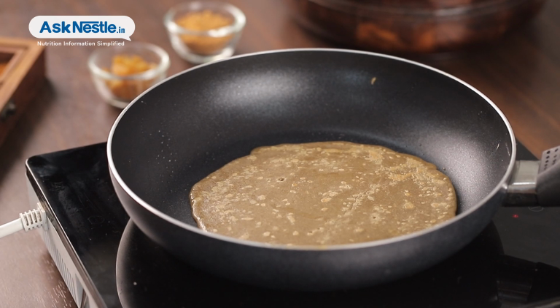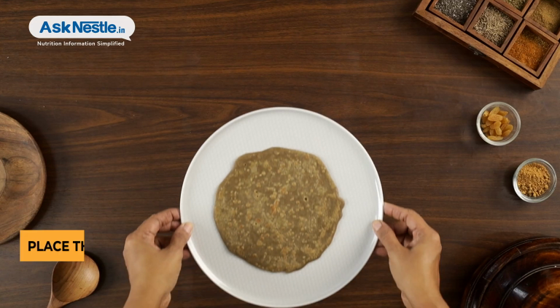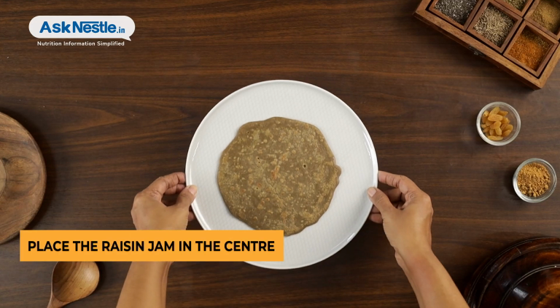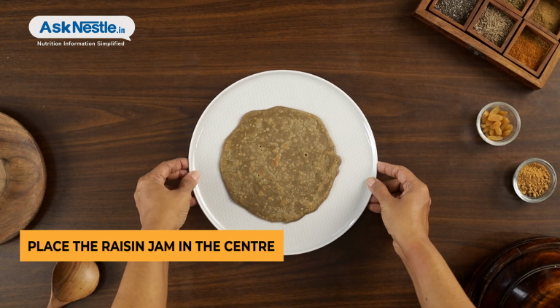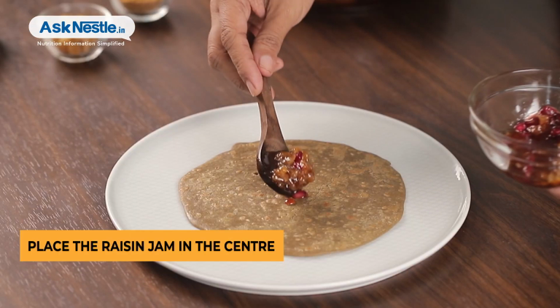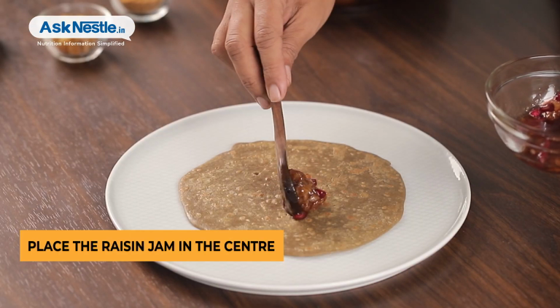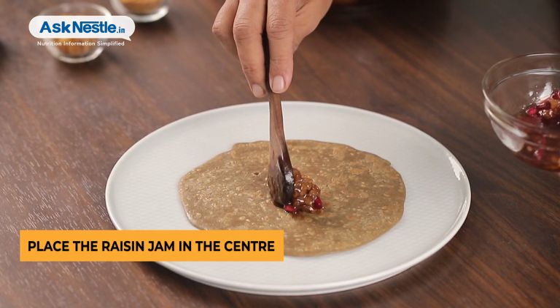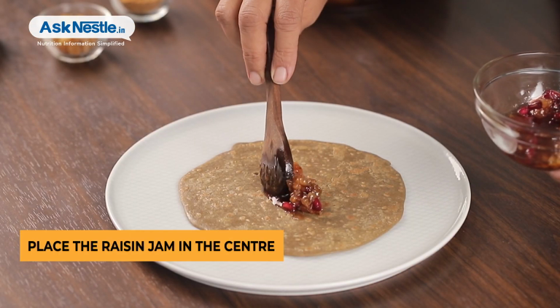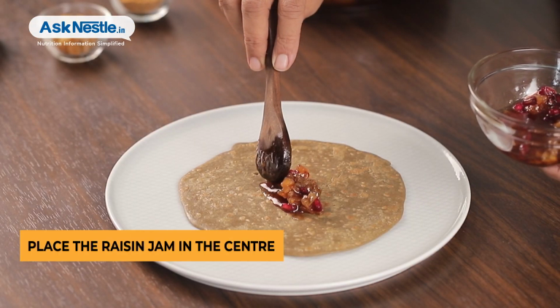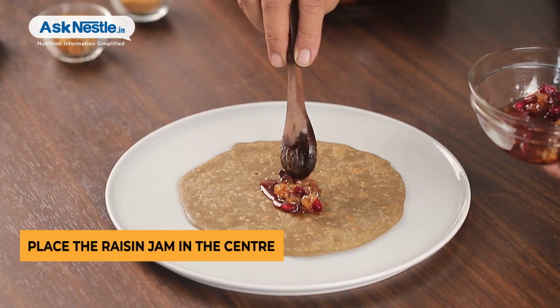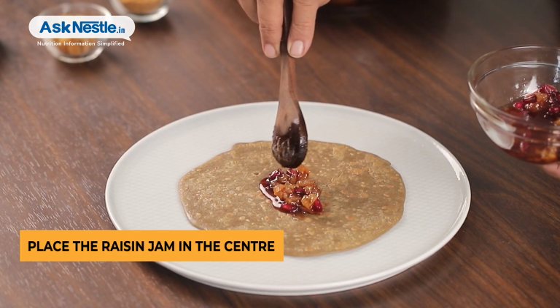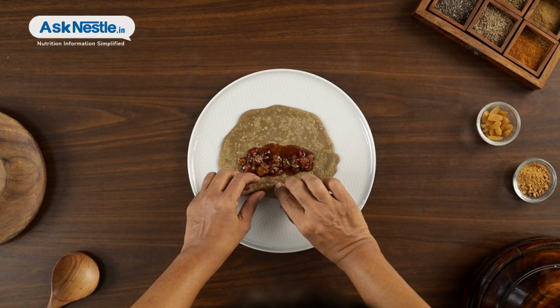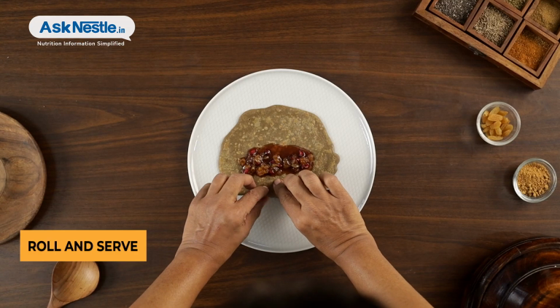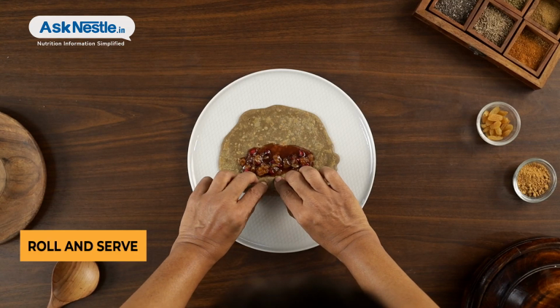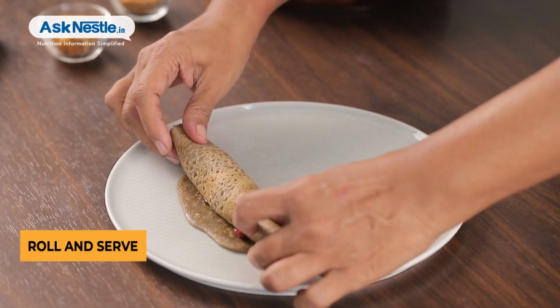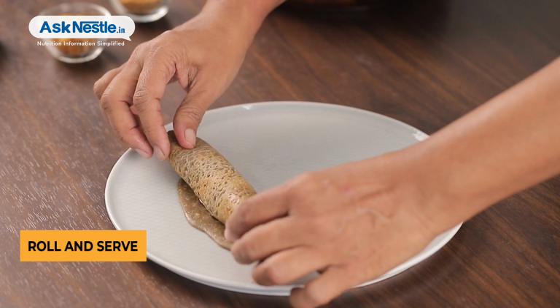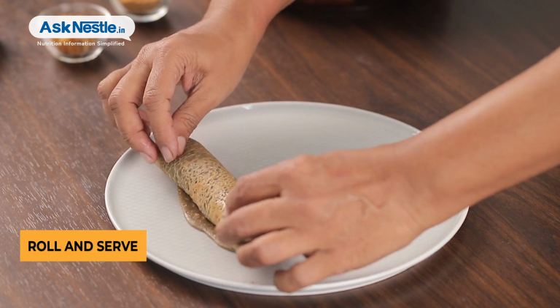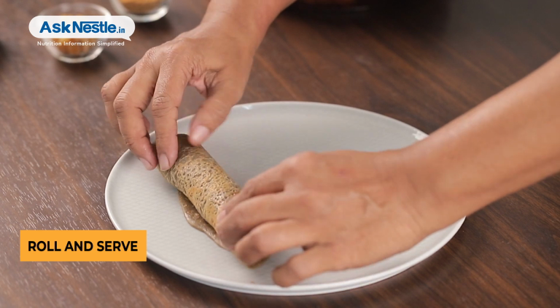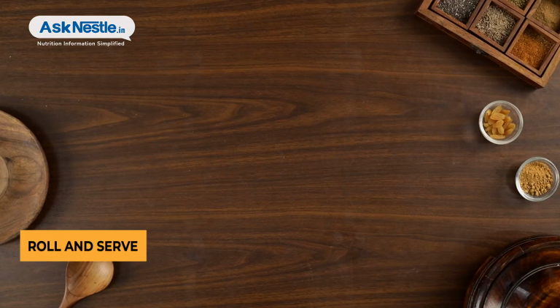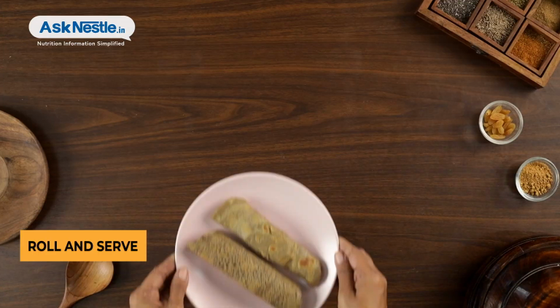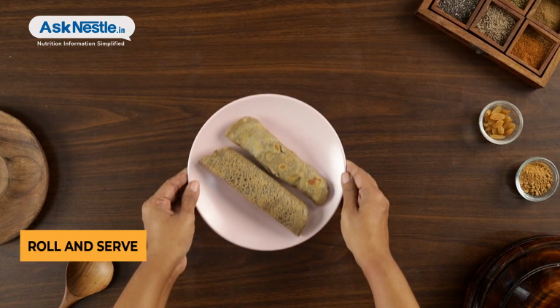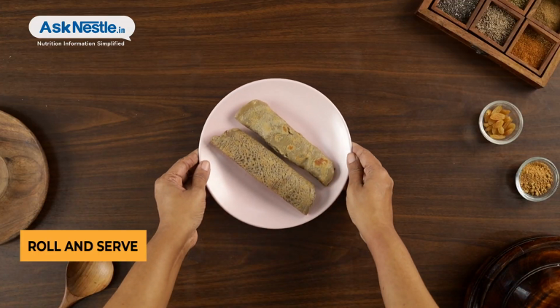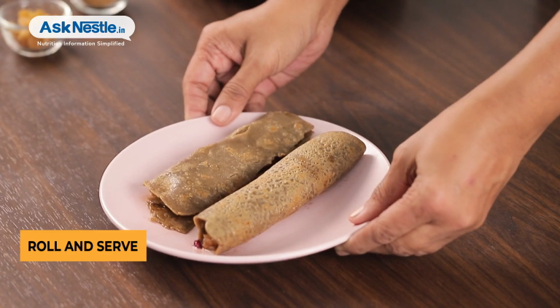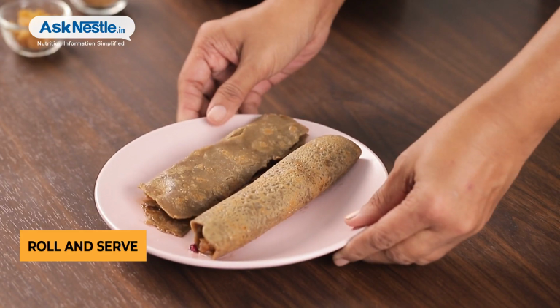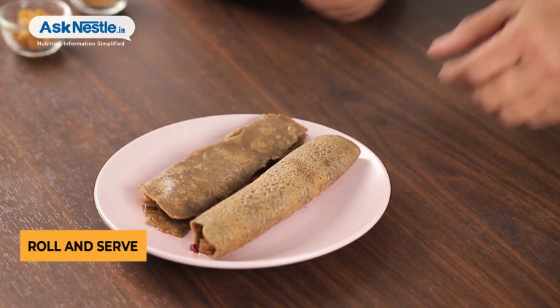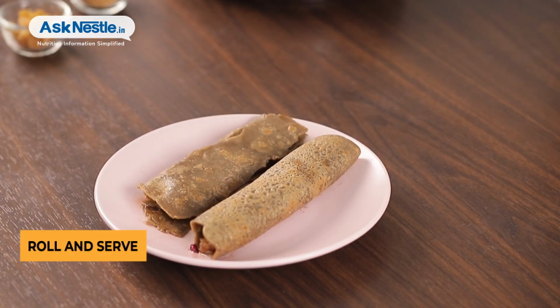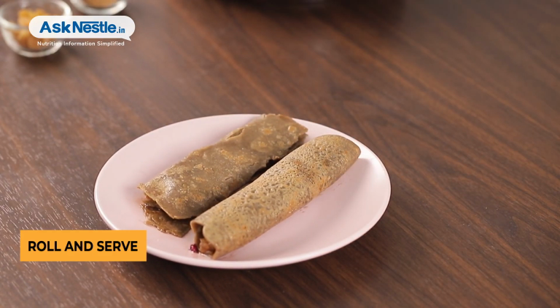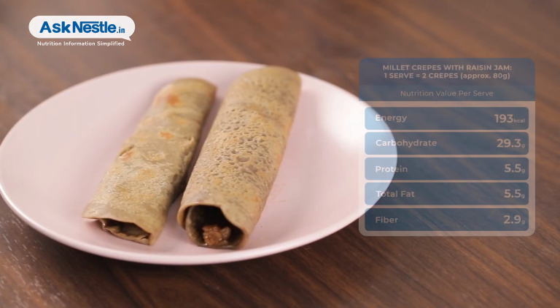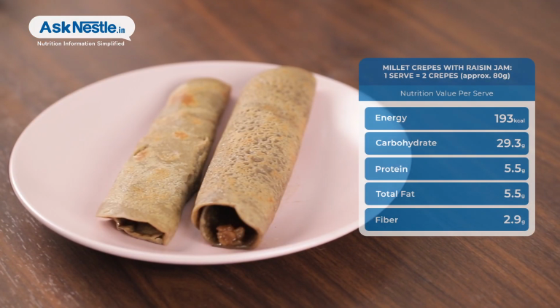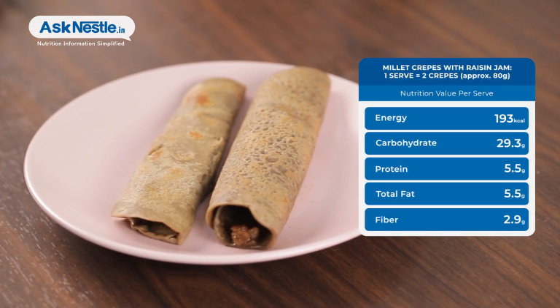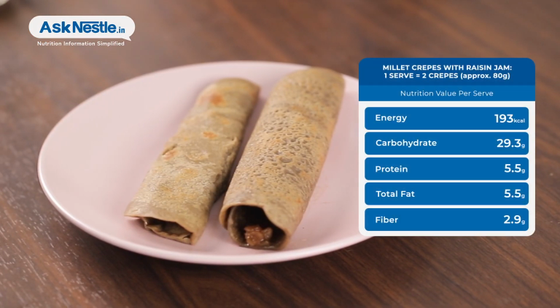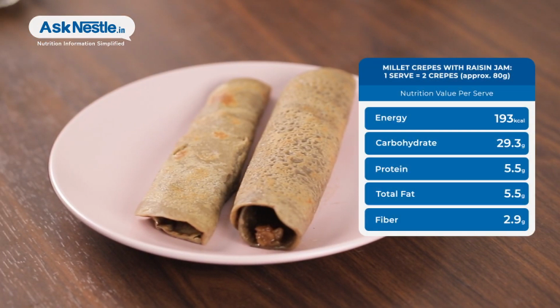Take a crepe, place the Raisin Jam in the center and roll. Sit back and enjoy these yummy Millet Crepes with Raisin Jam, guilt-free.